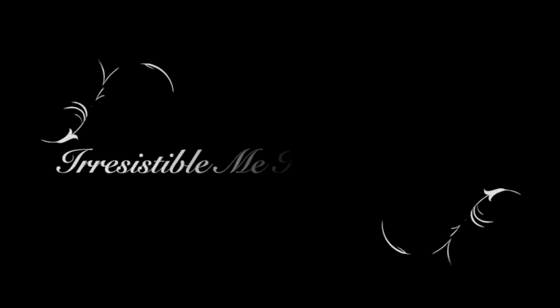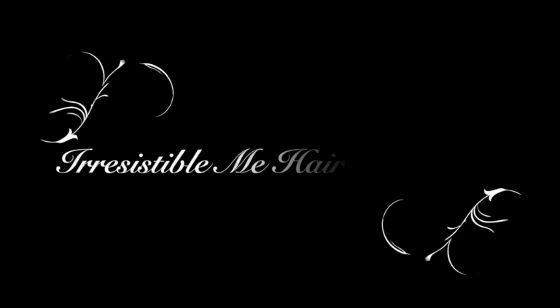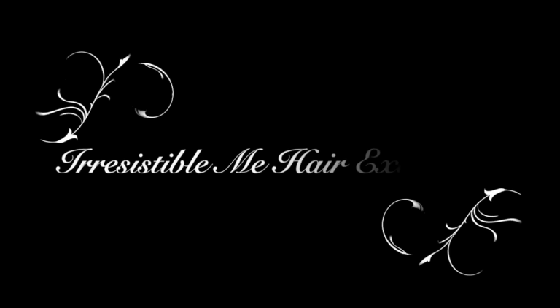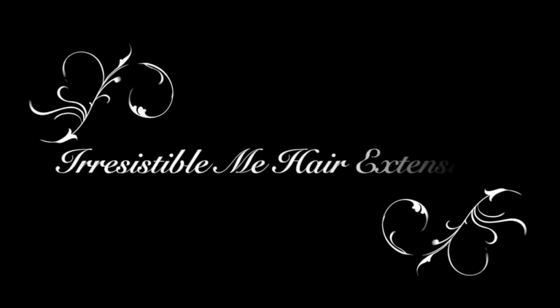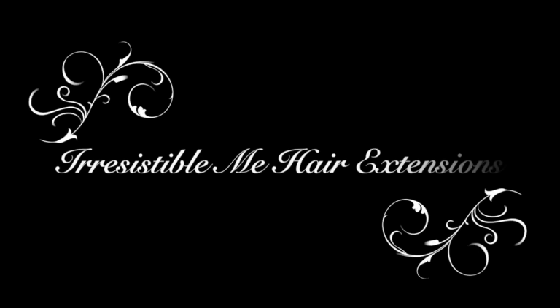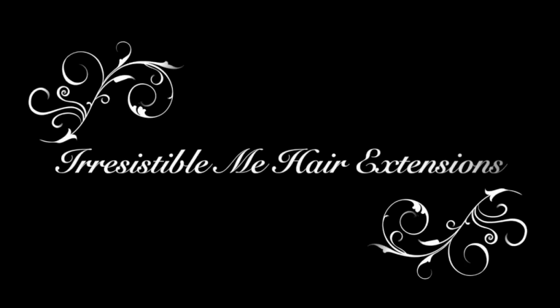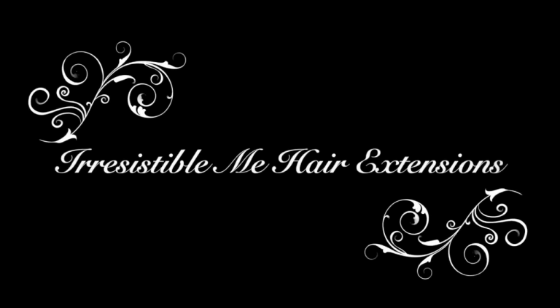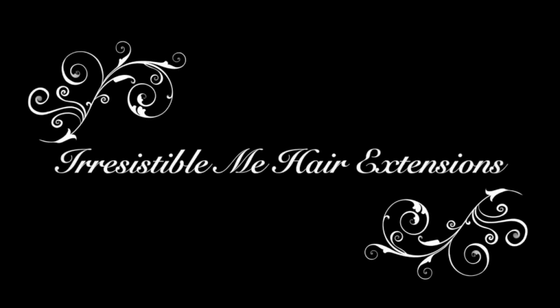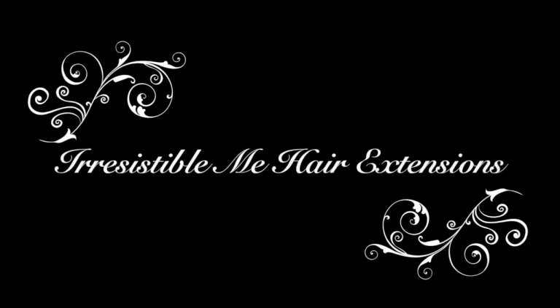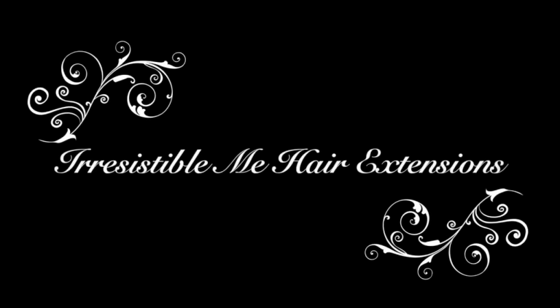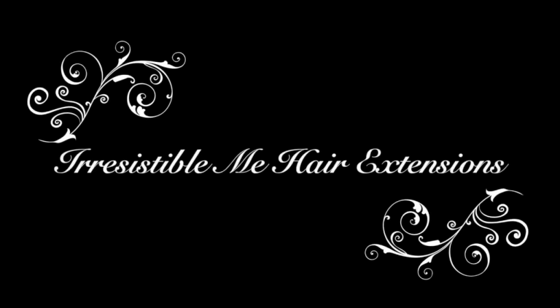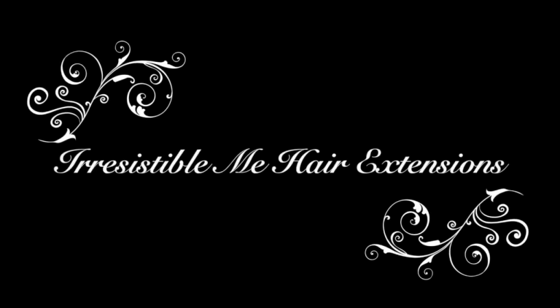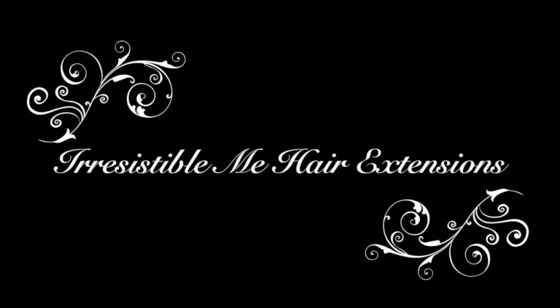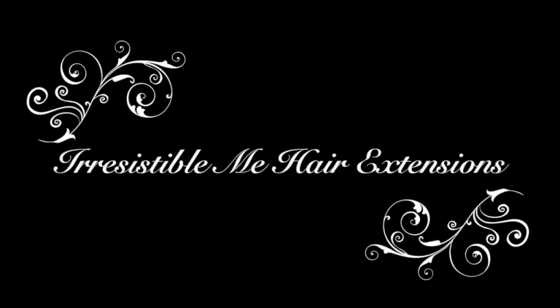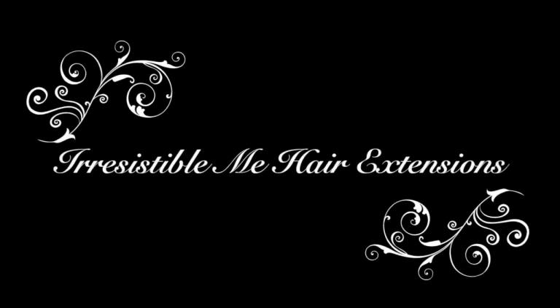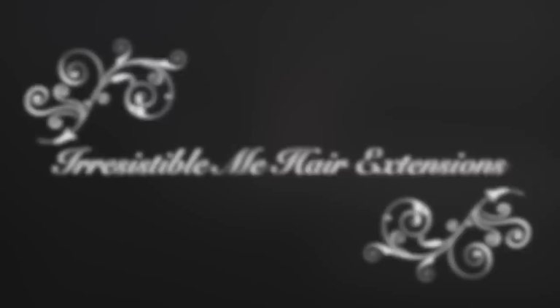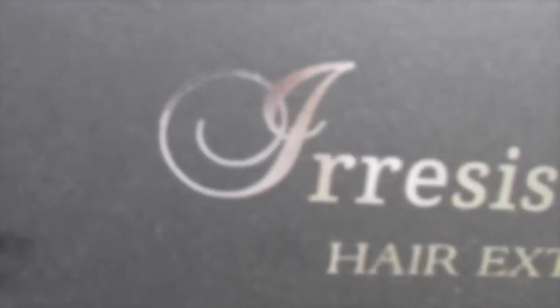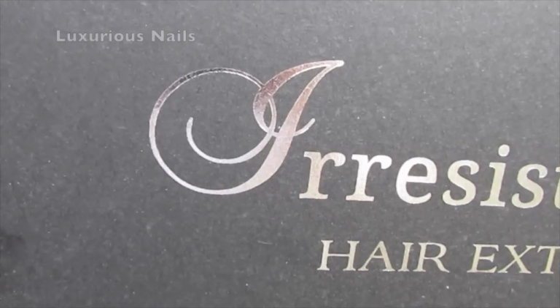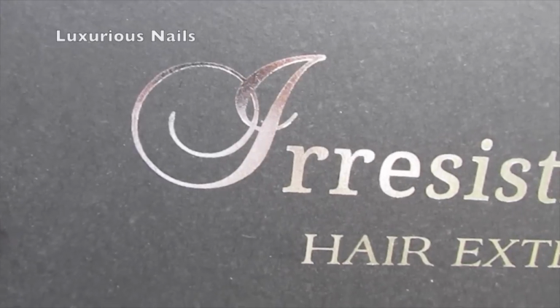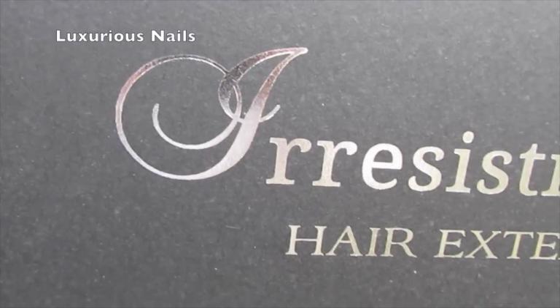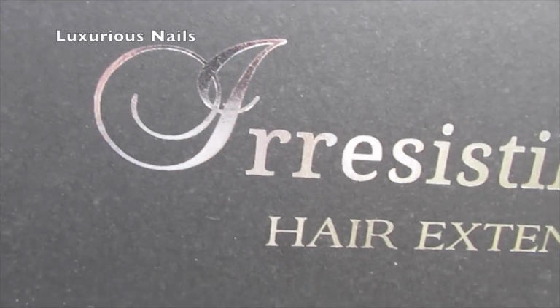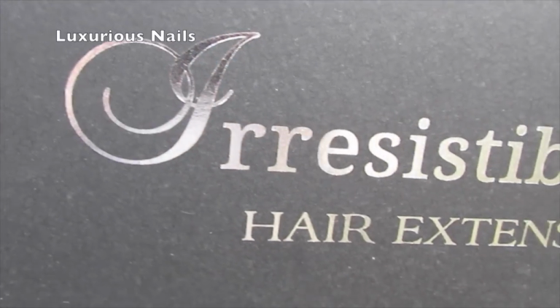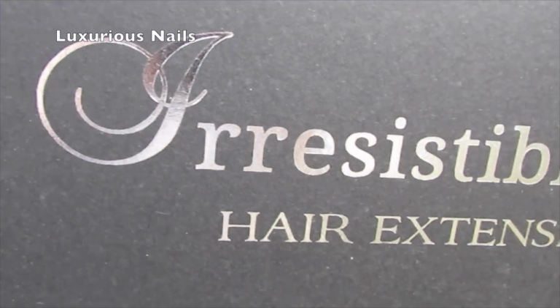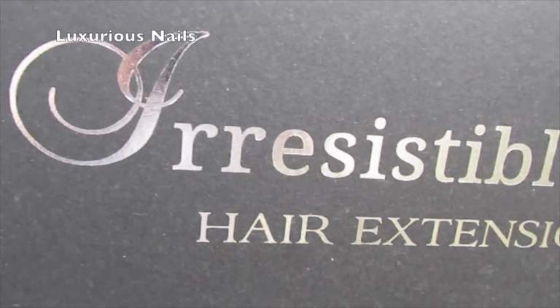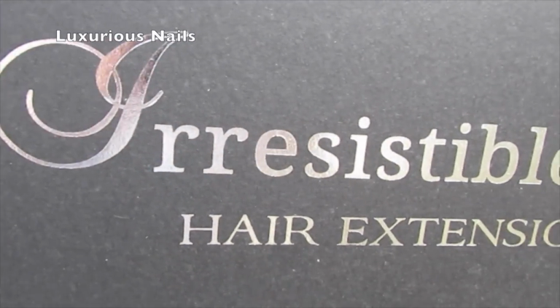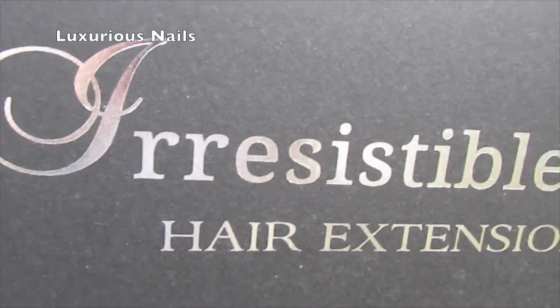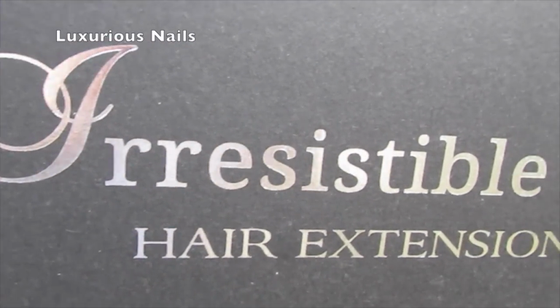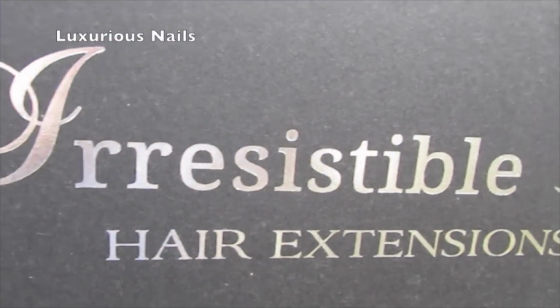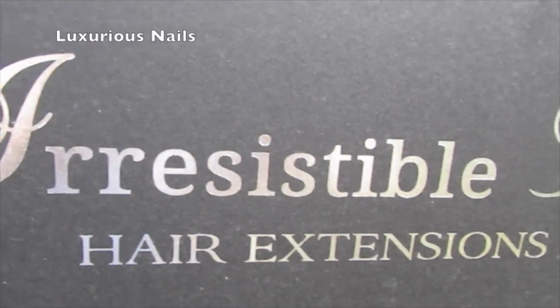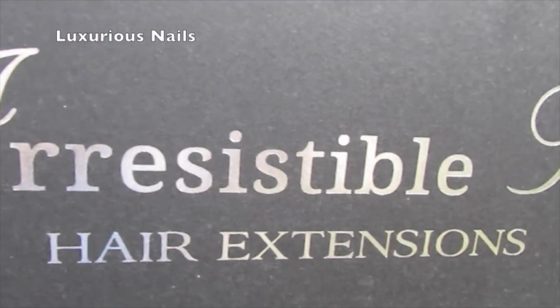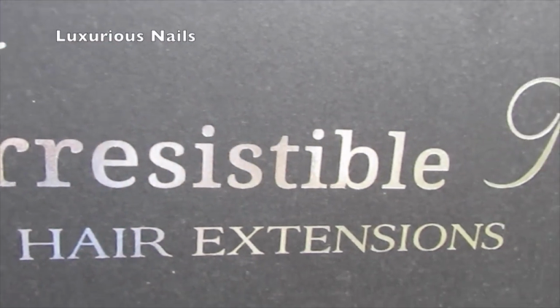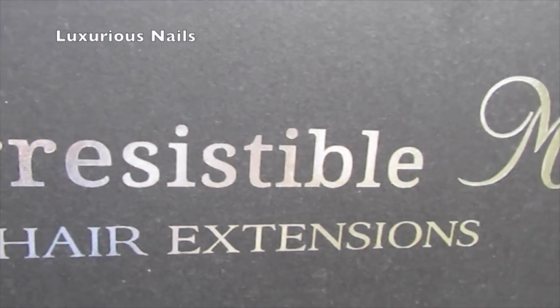Hey everyone! In today's video, I'm going to be doing a review over the Irresistible Me hair extensions.